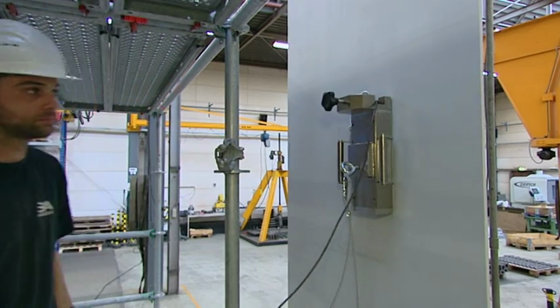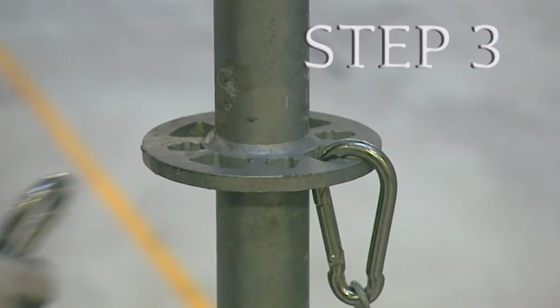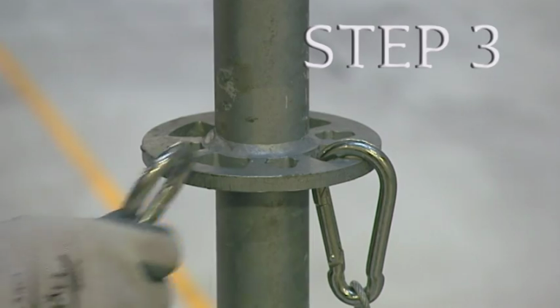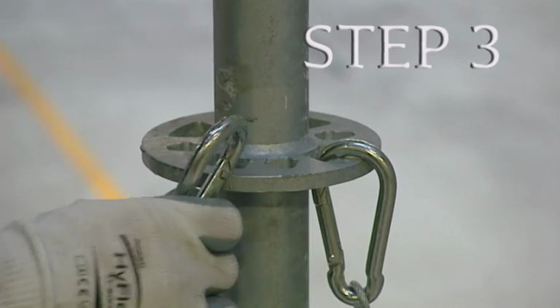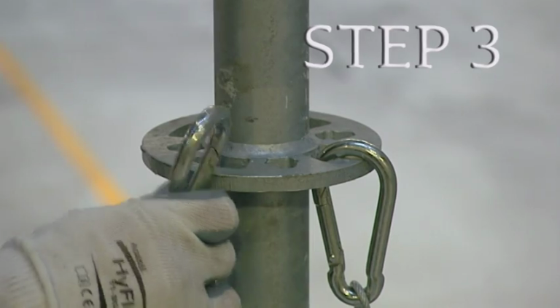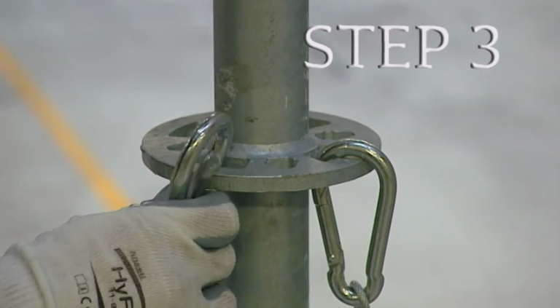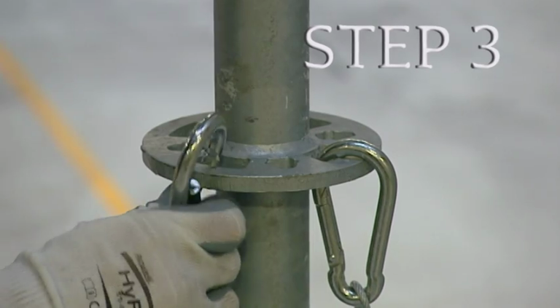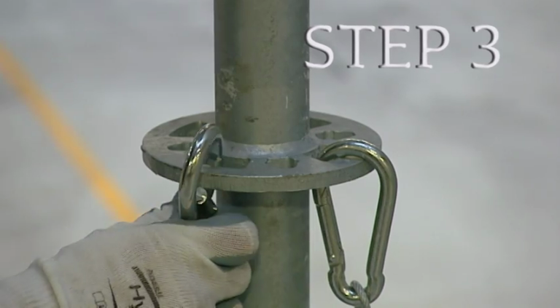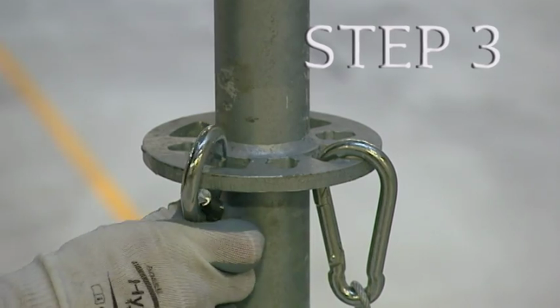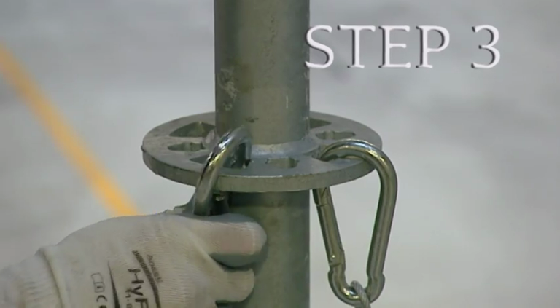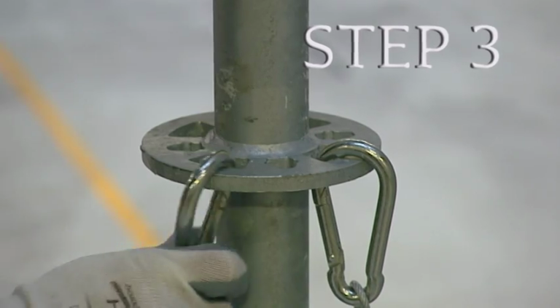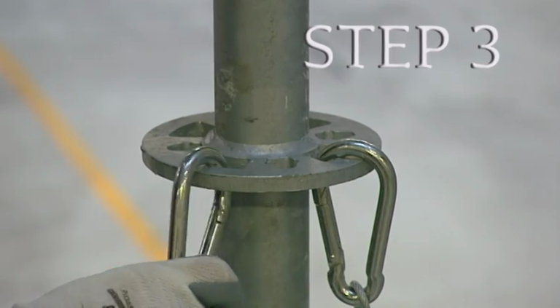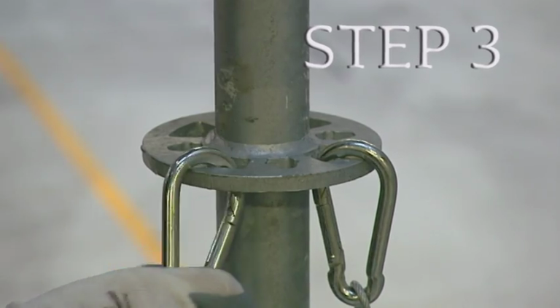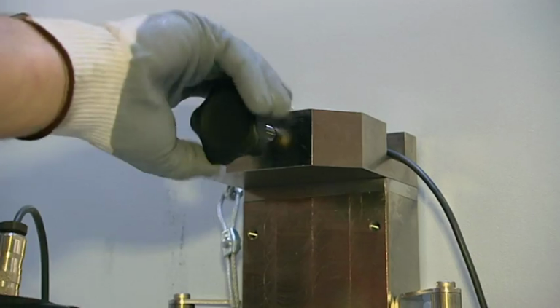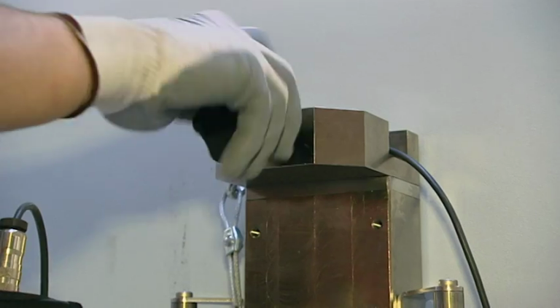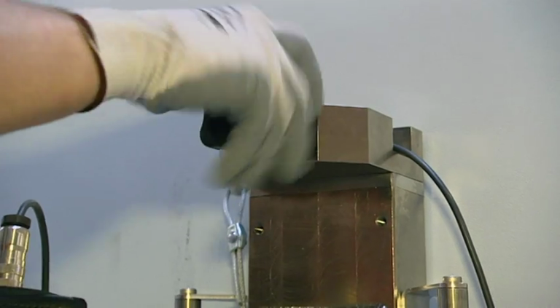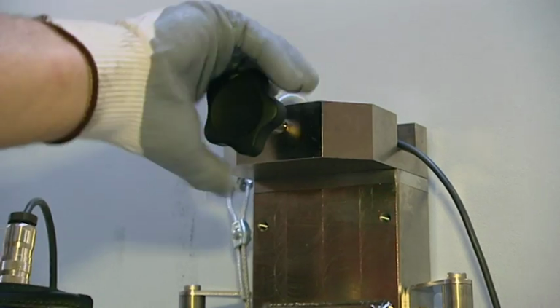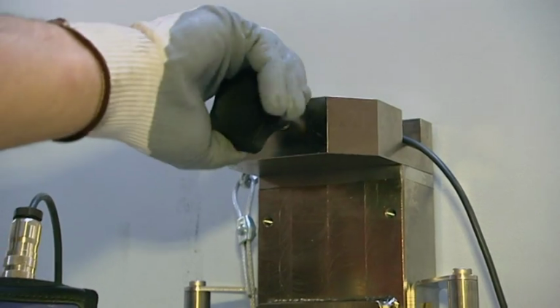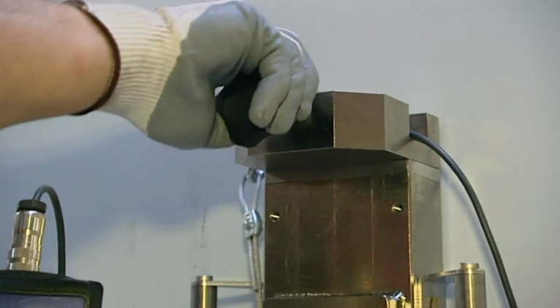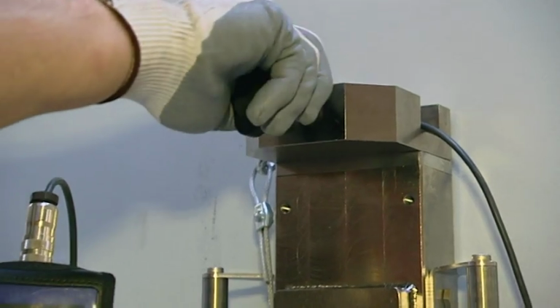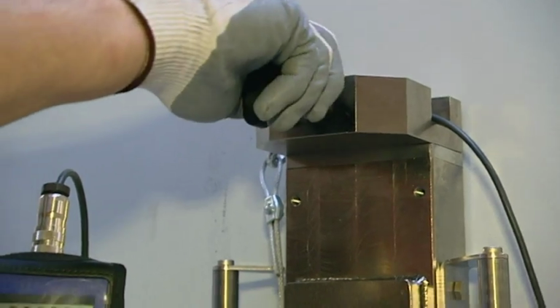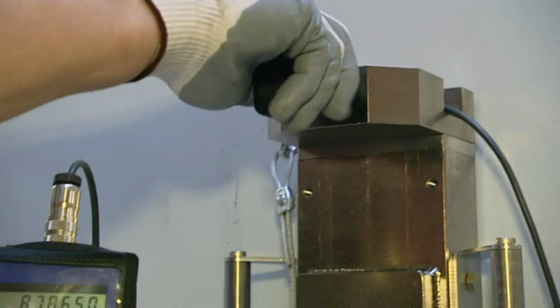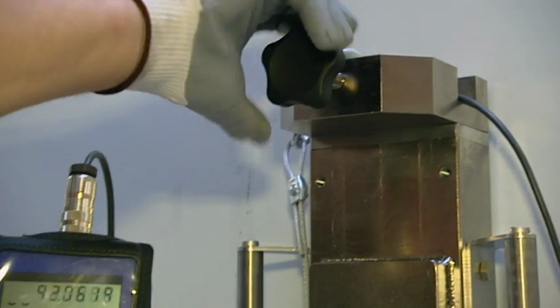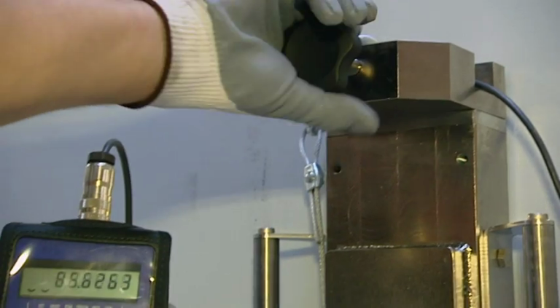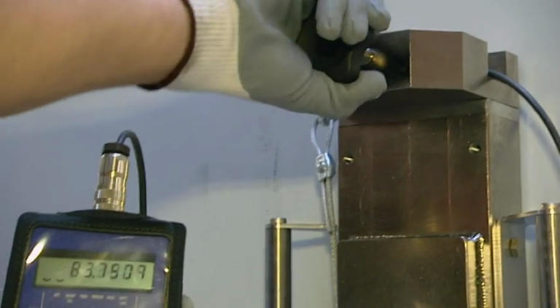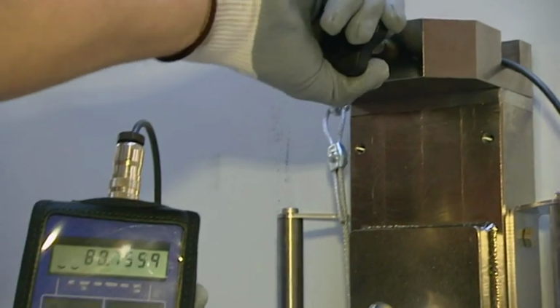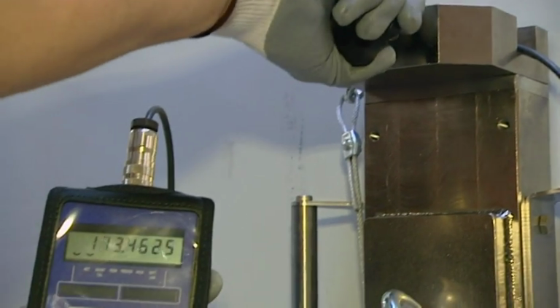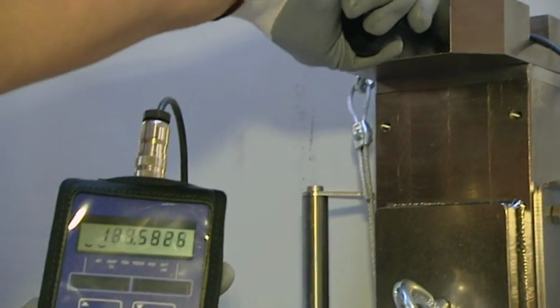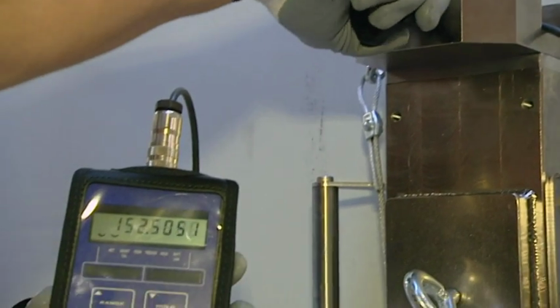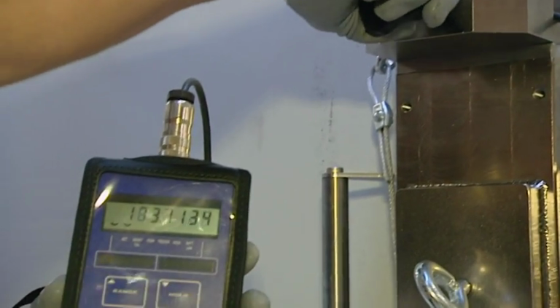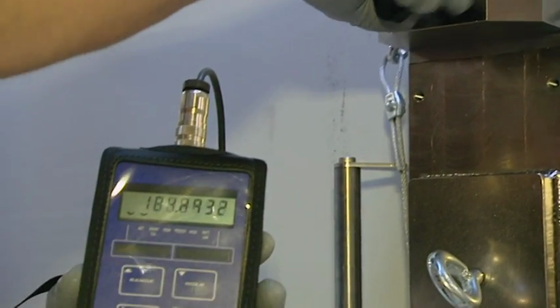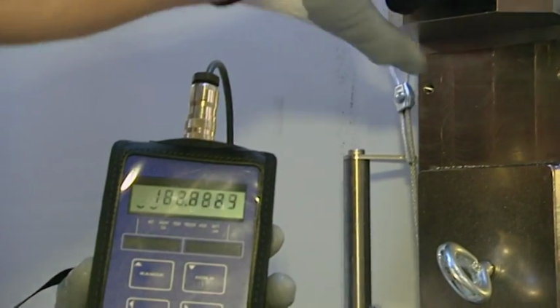Step 3: A load cell forwards the force in Decker-Newton to a reading cabinet.